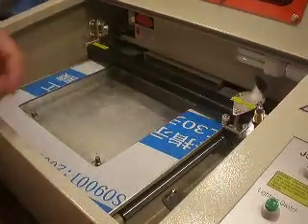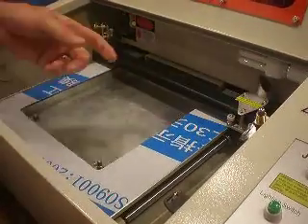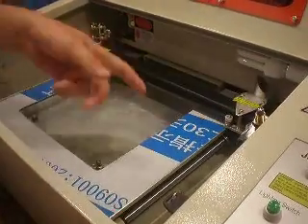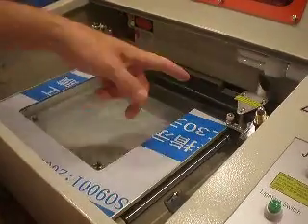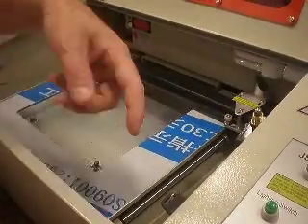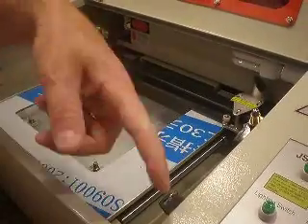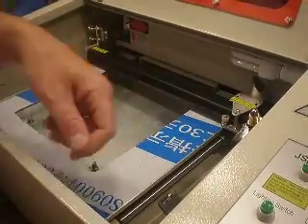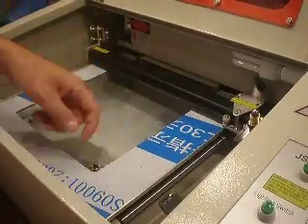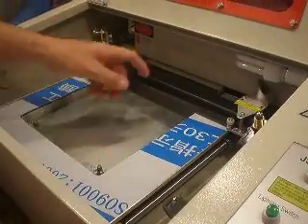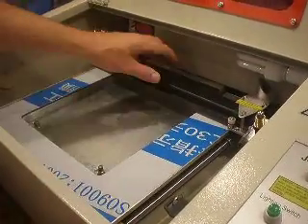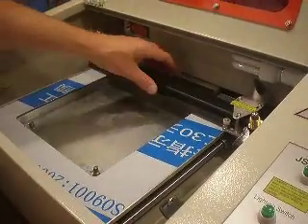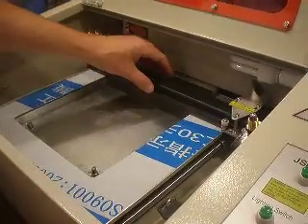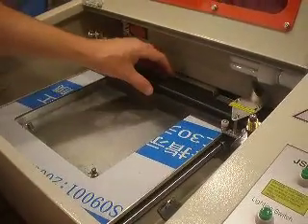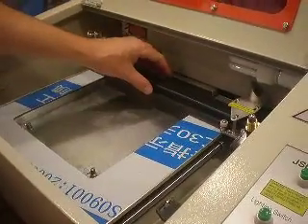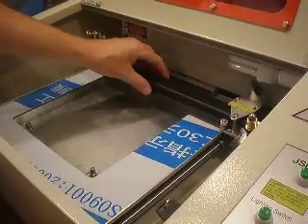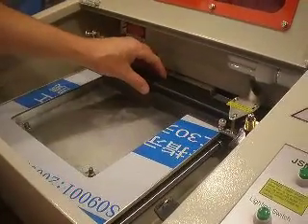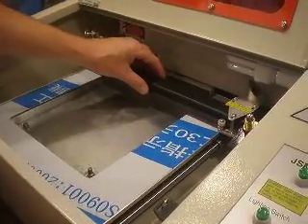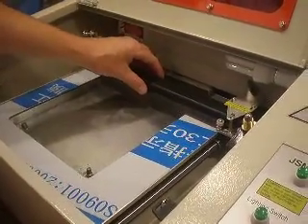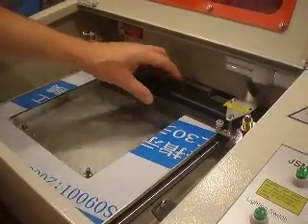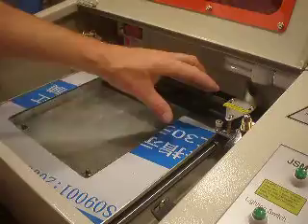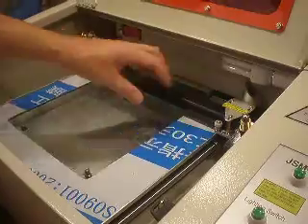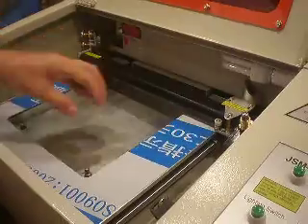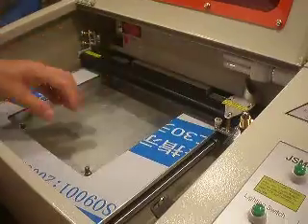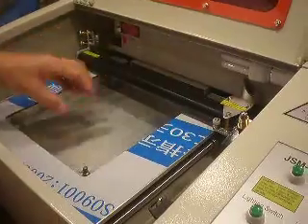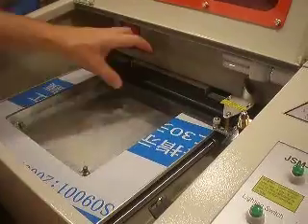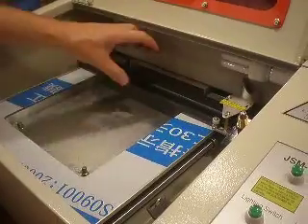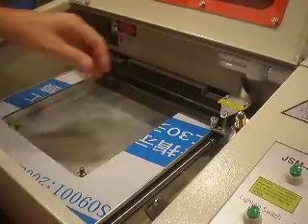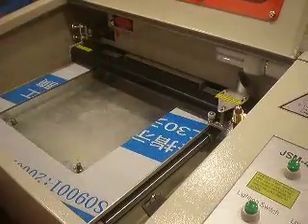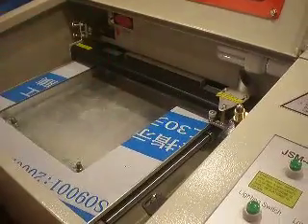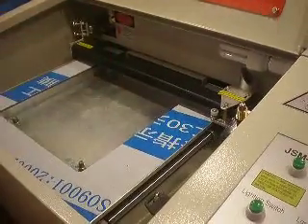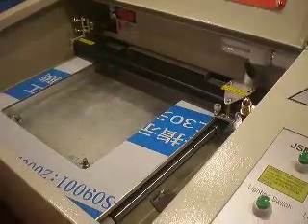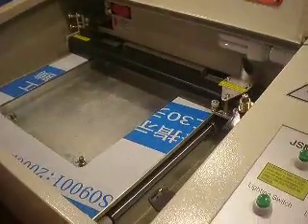The reason we disabled that board is that you wouldn't want to move it while the machine is on and that board is active, because you can mess it up. That's why we disabled that board.